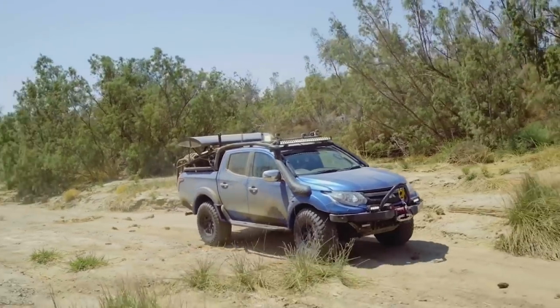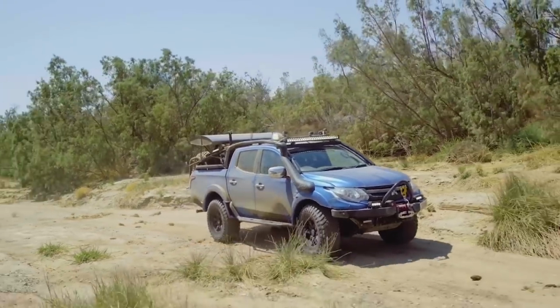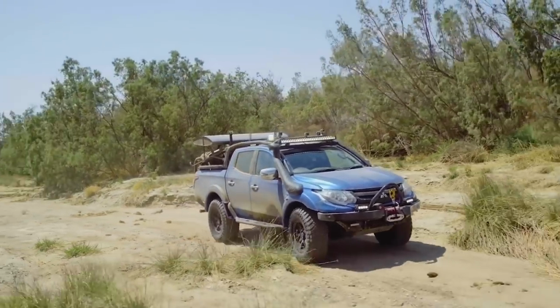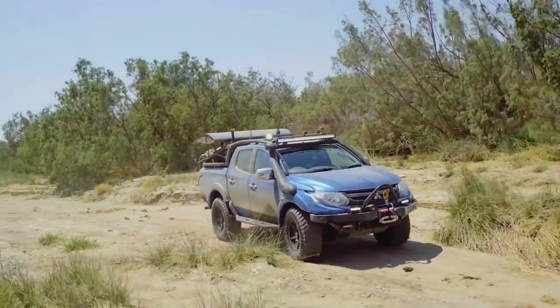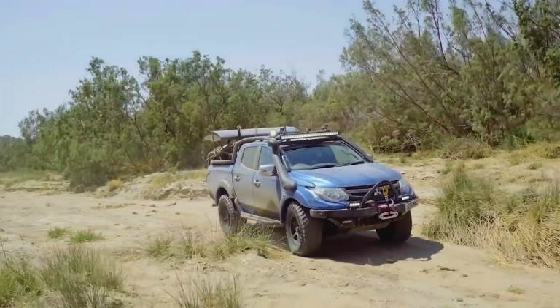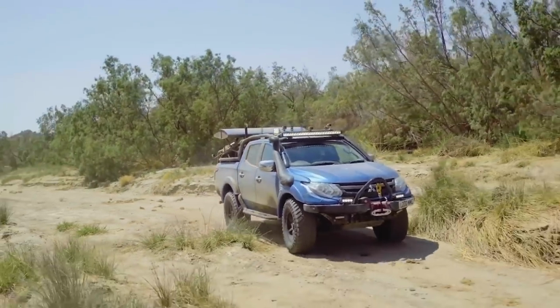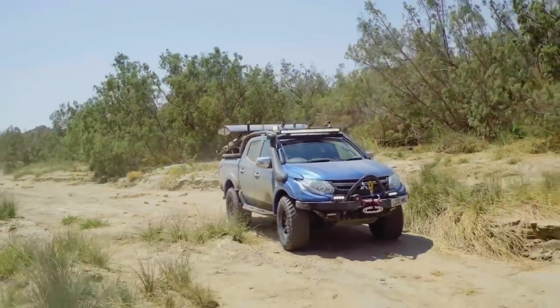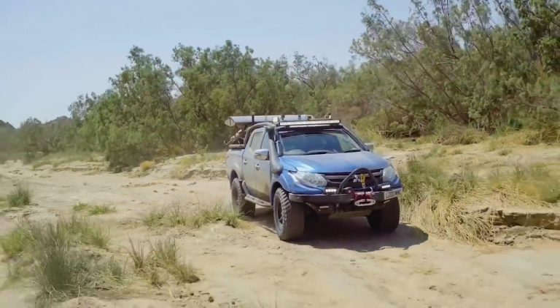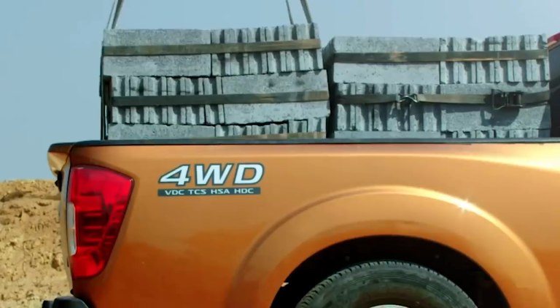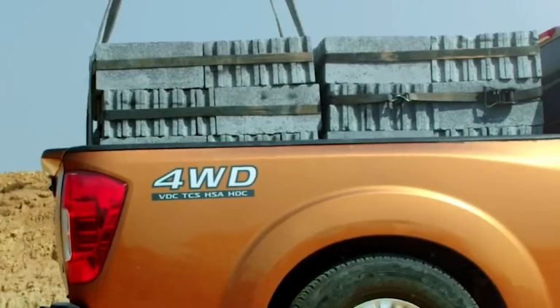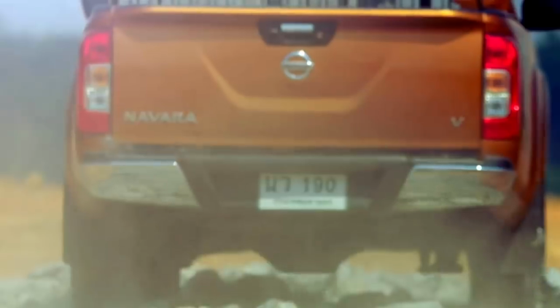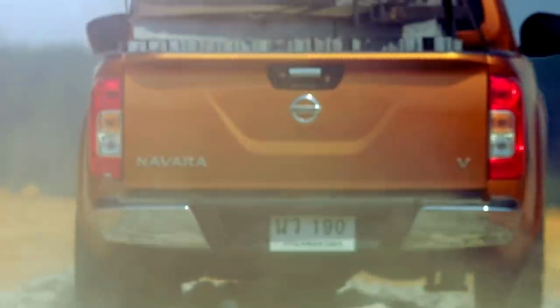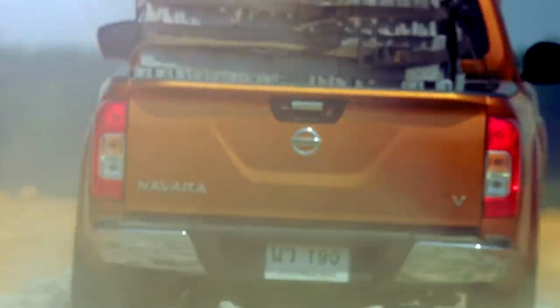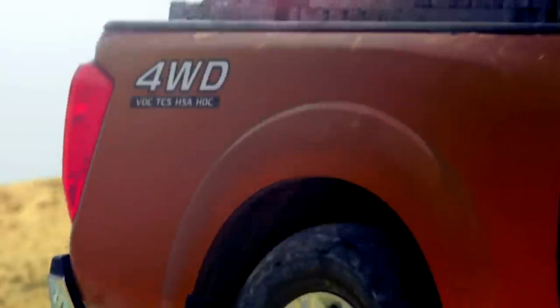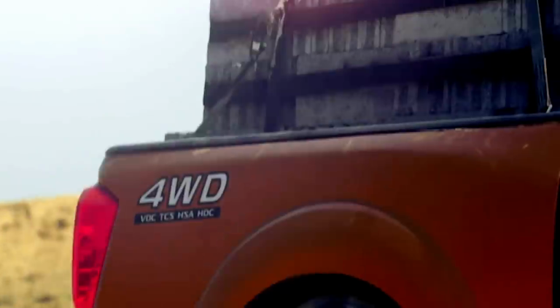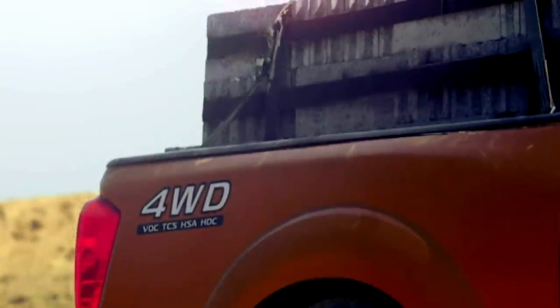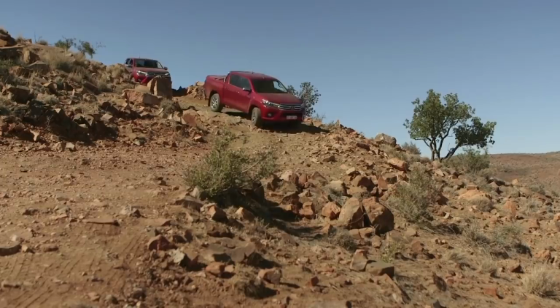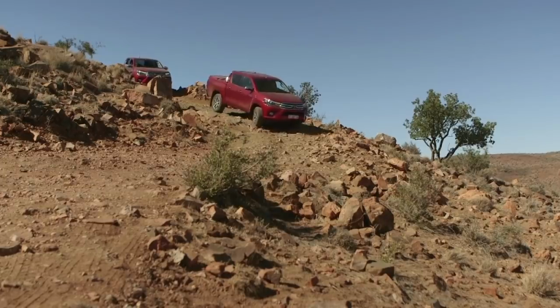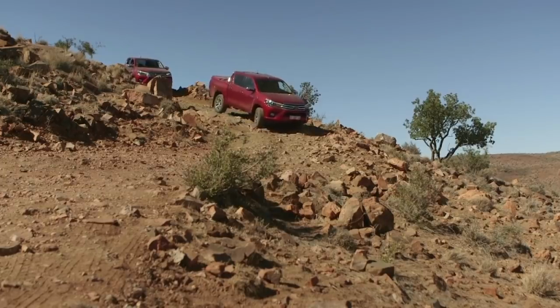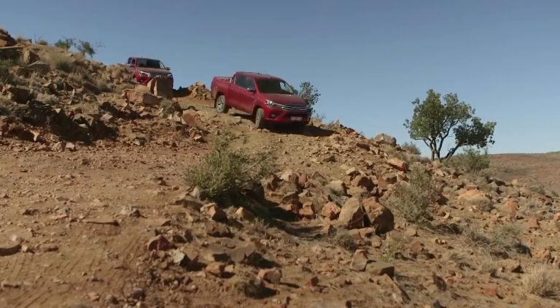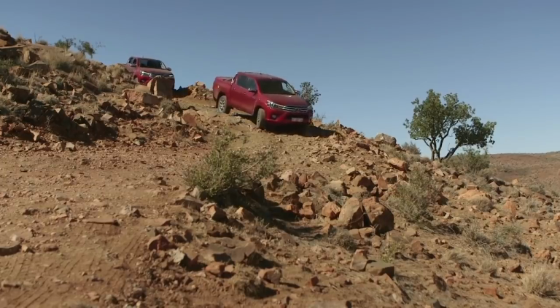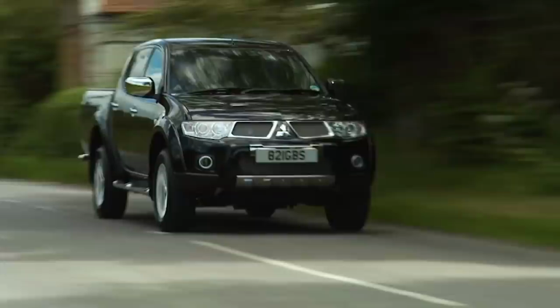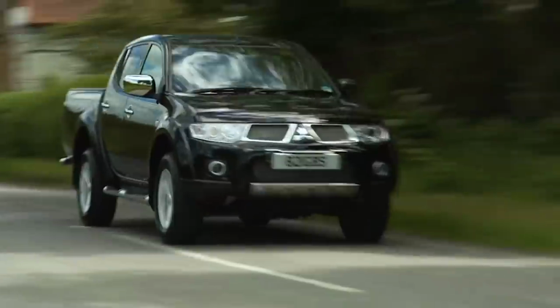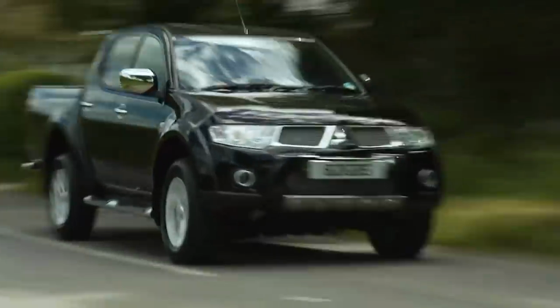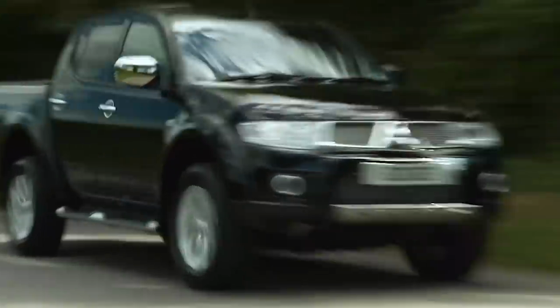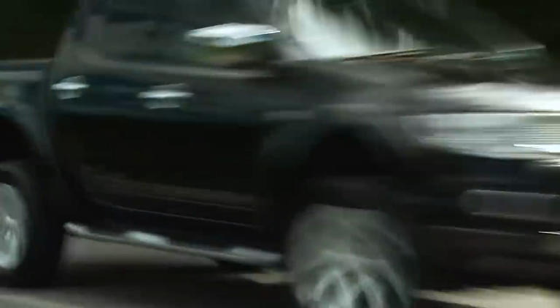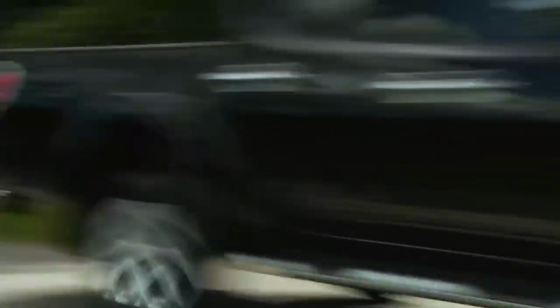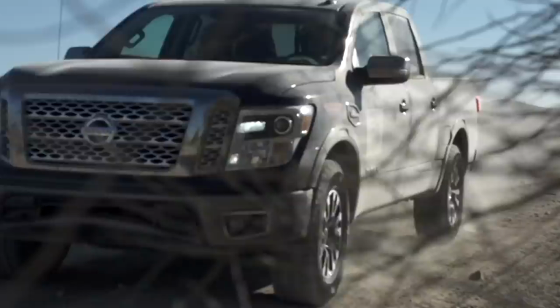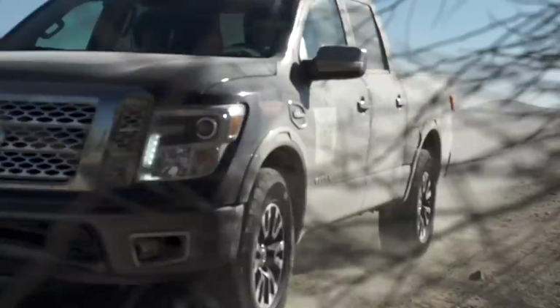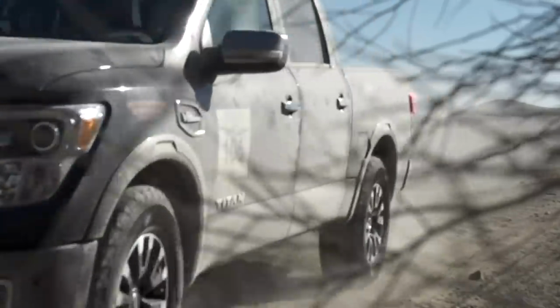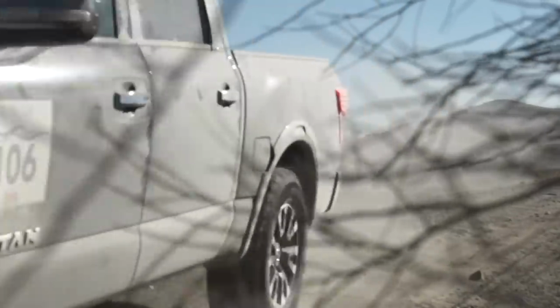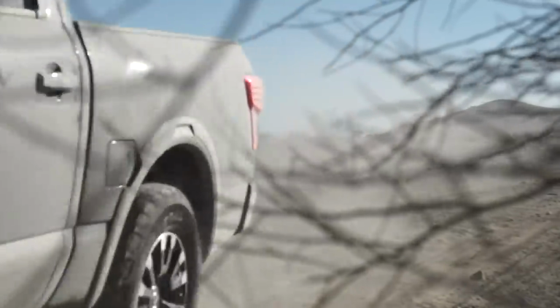But not anymore. These days, pickup trucks are getting sexy. Well, sexier.